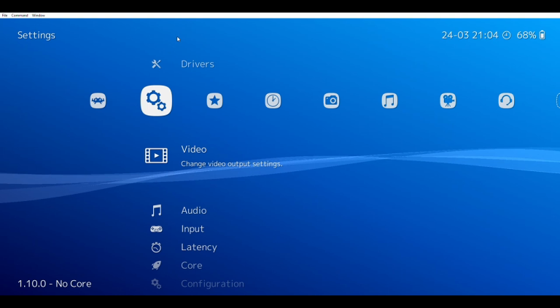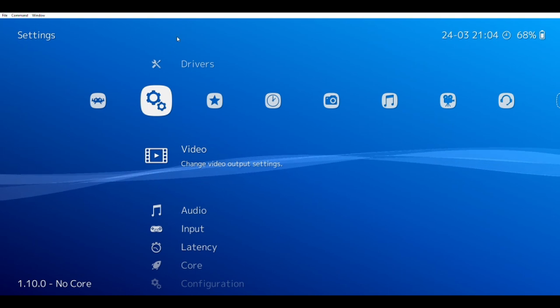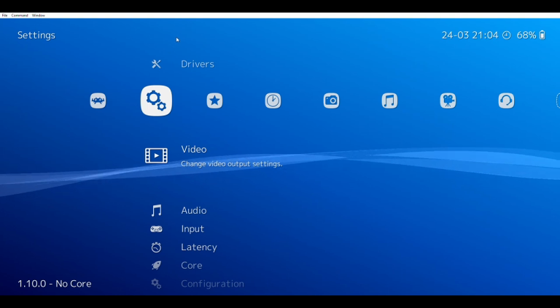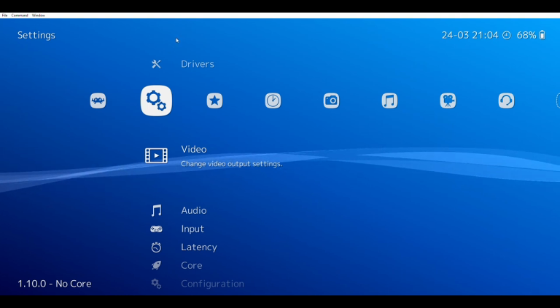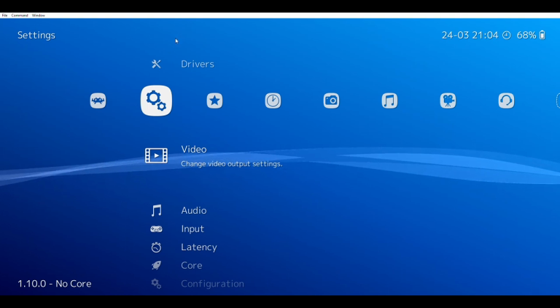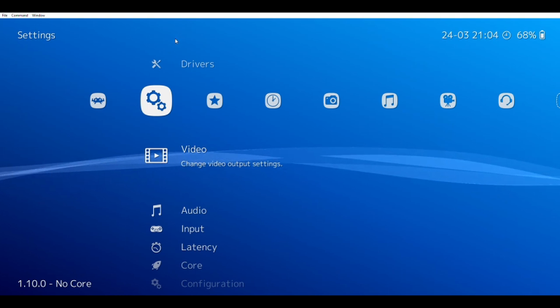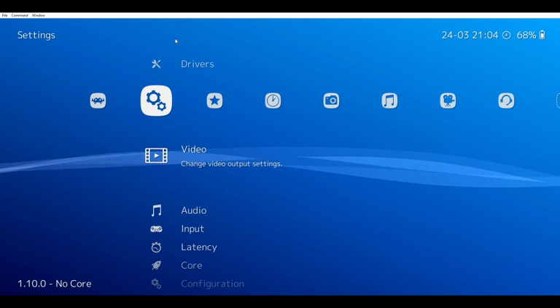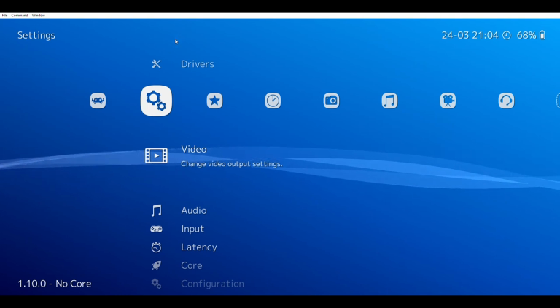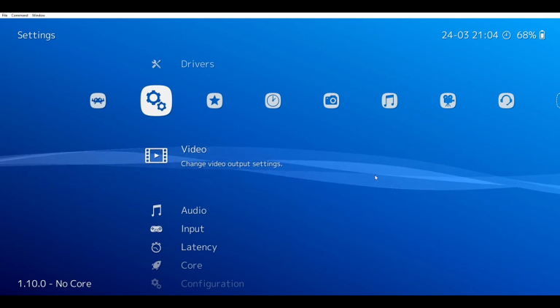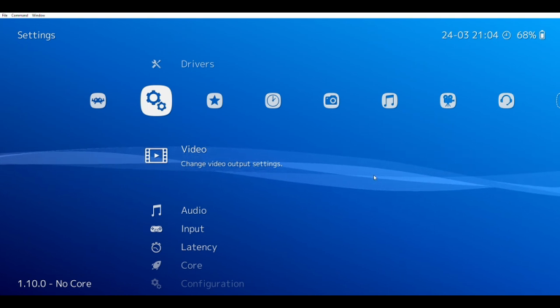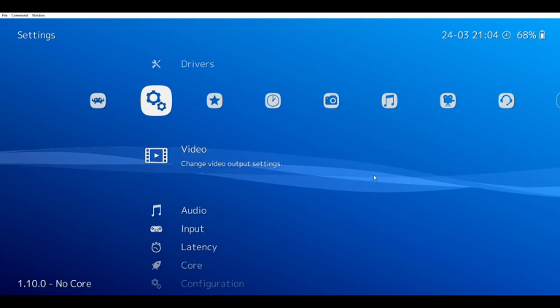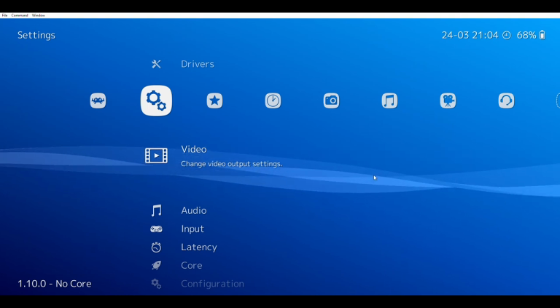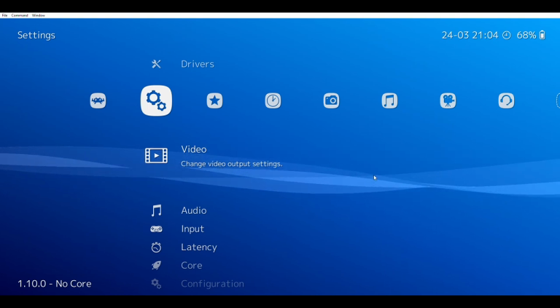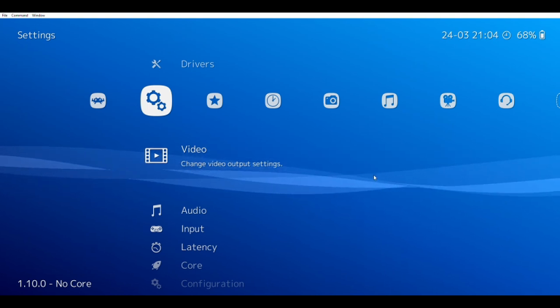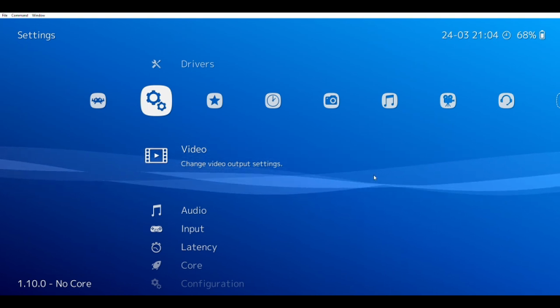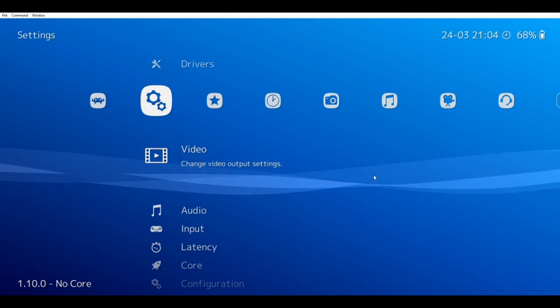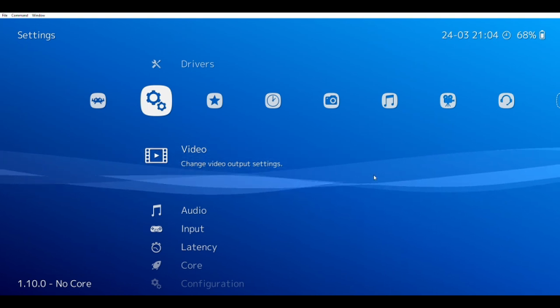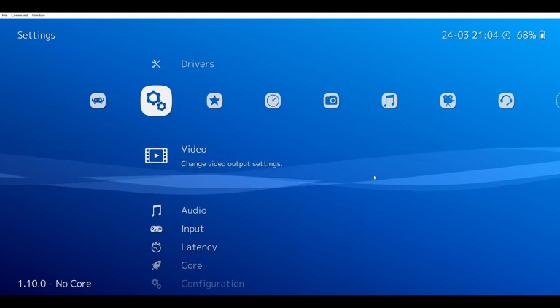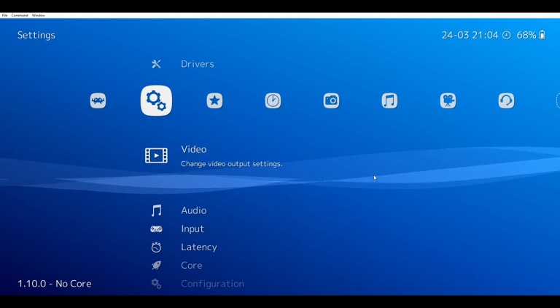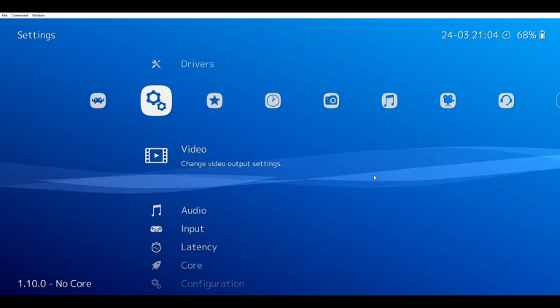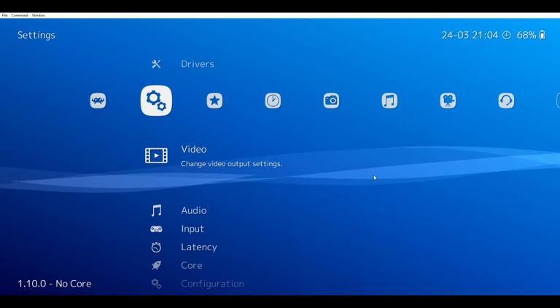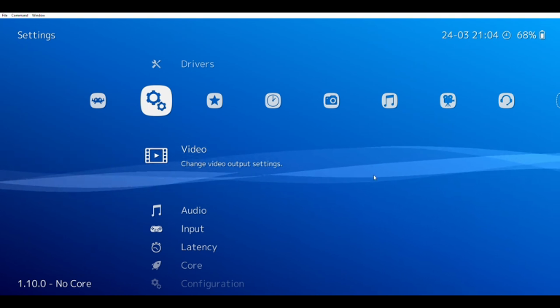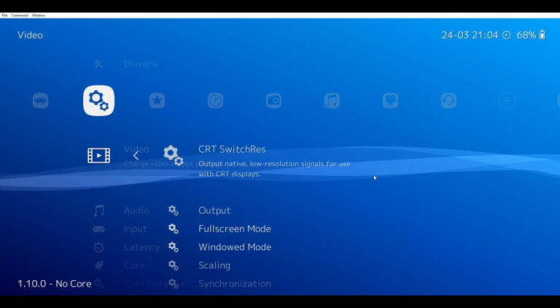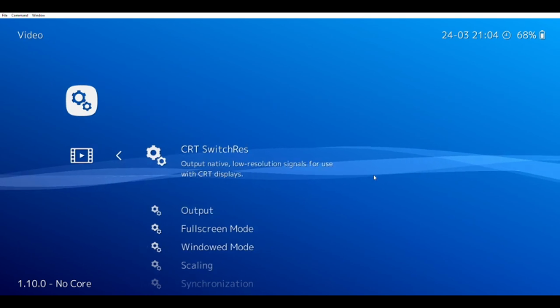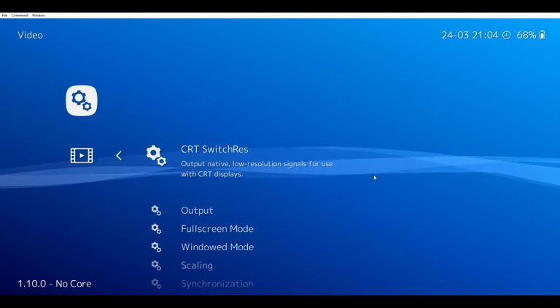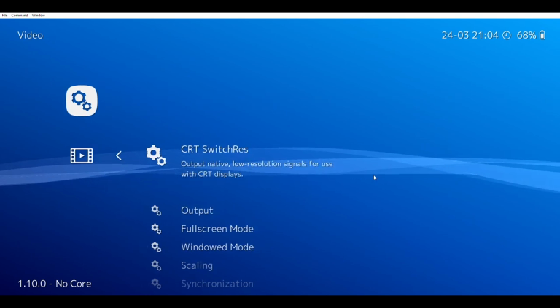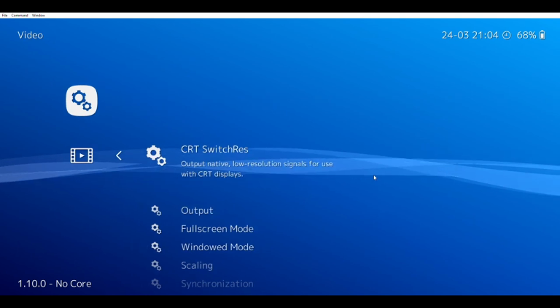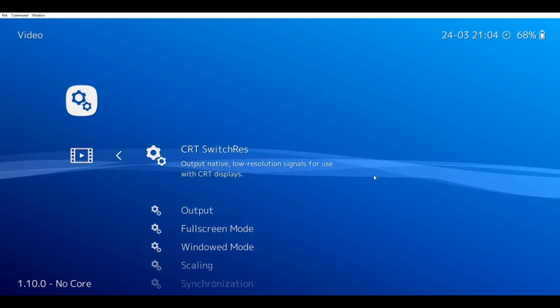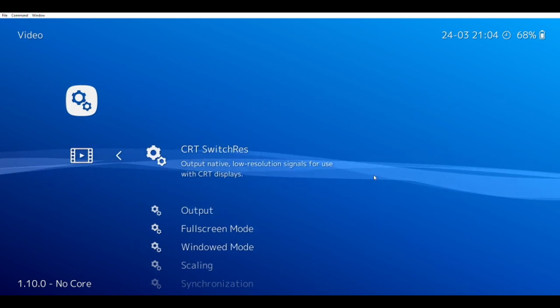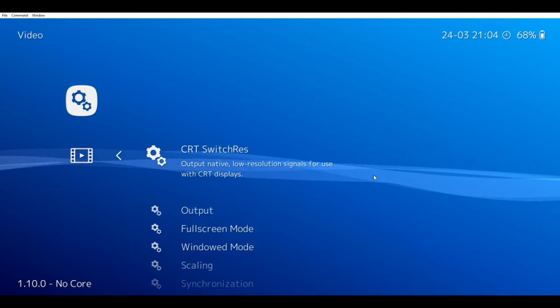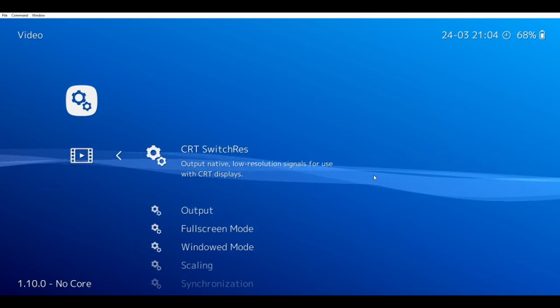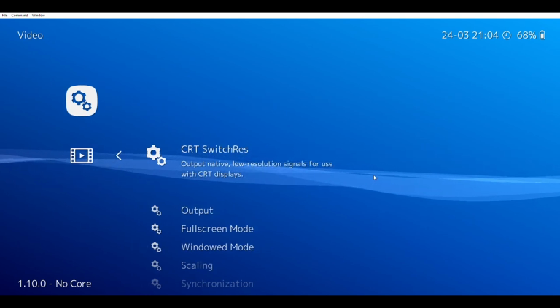If you have a CRT display, you can make your screen look better for RetroWatch. Just go to Settings, then go to Video, and then go to CRT Switch Res.